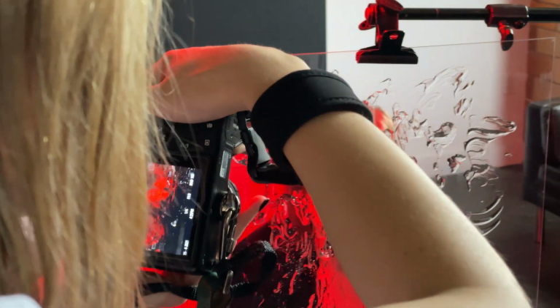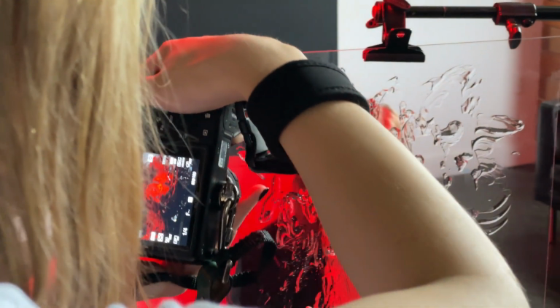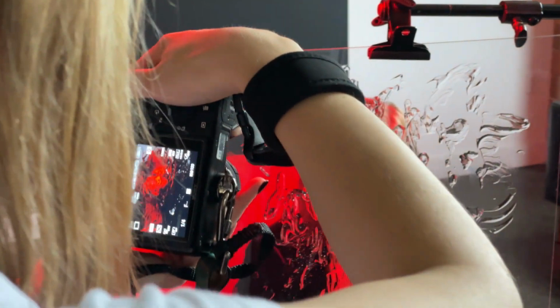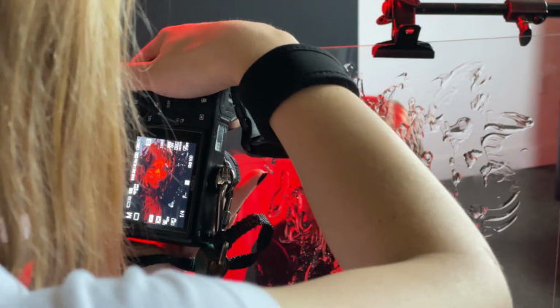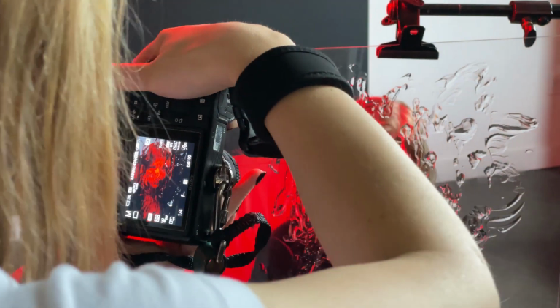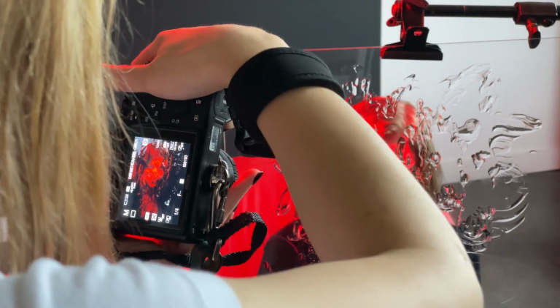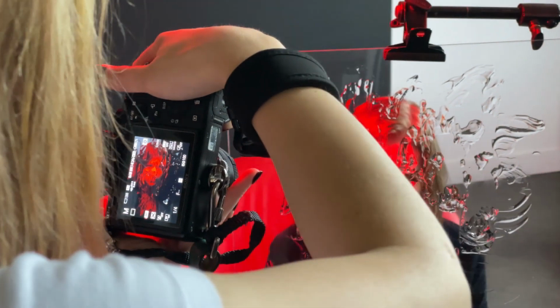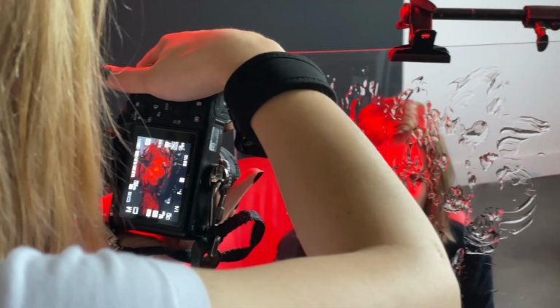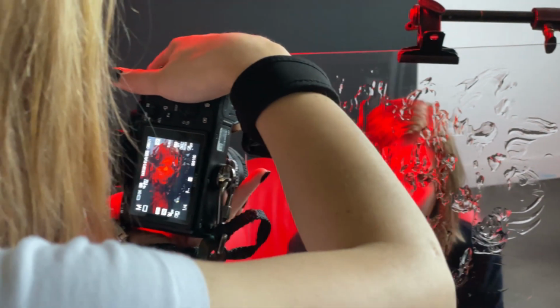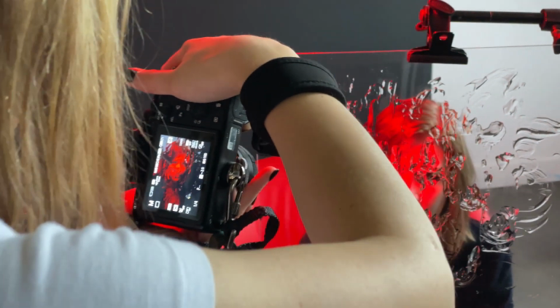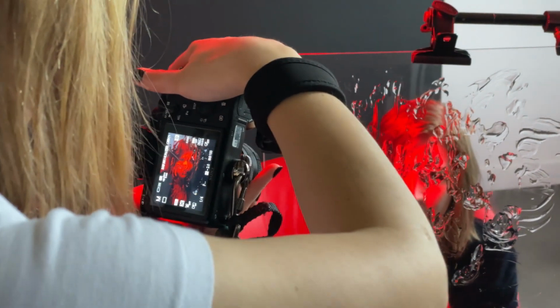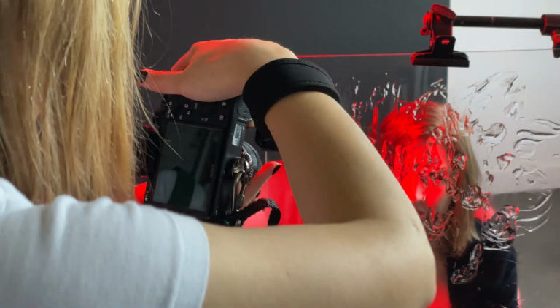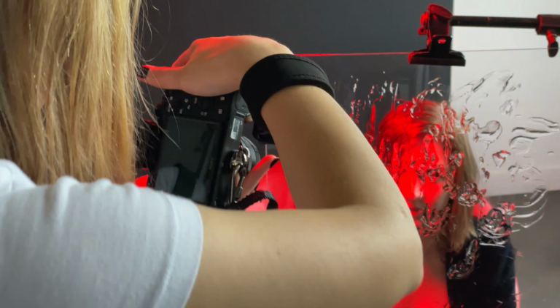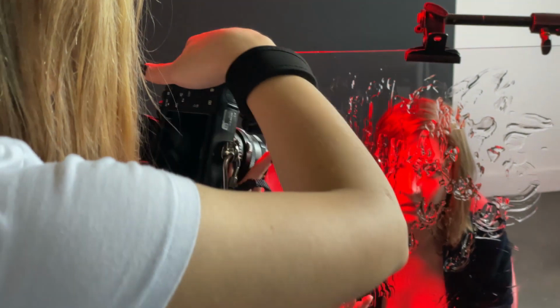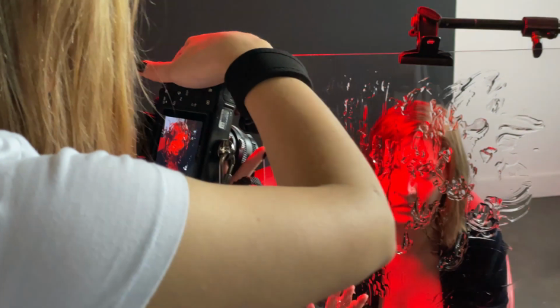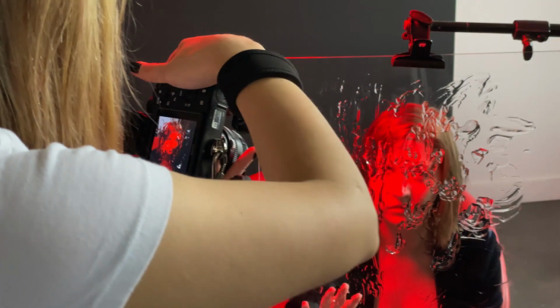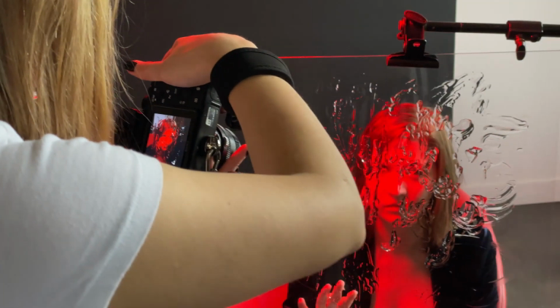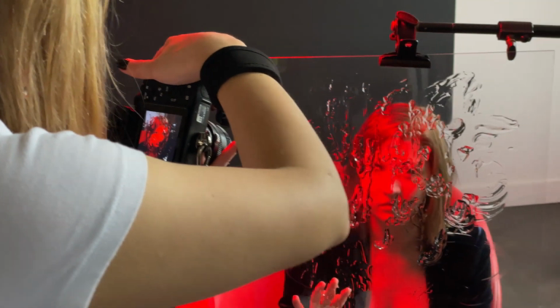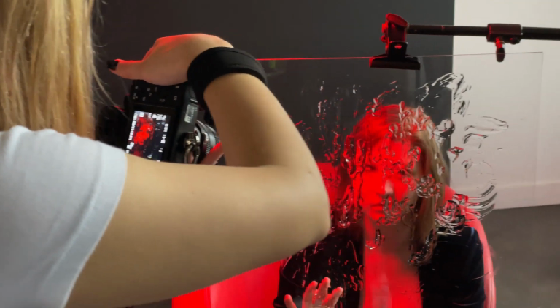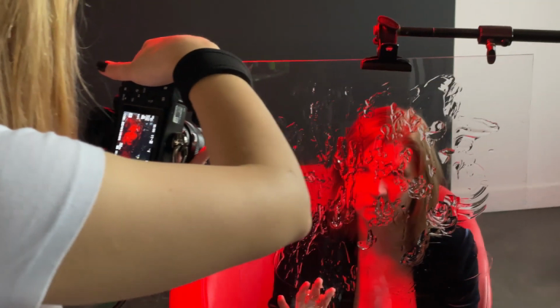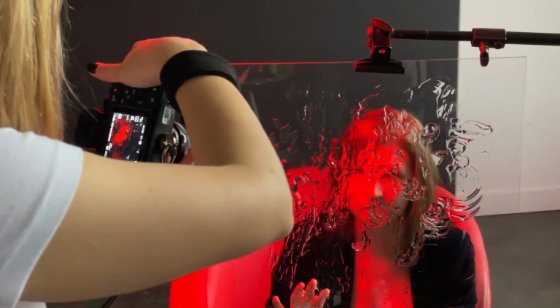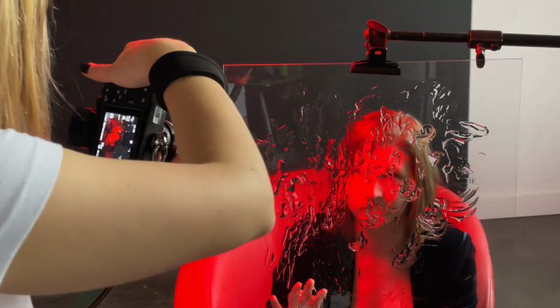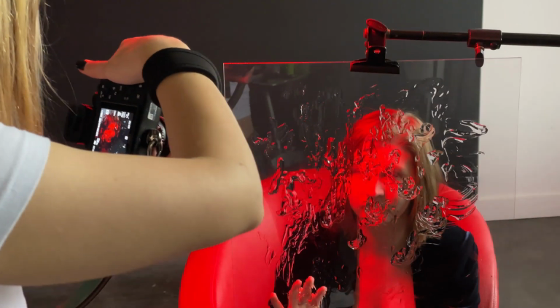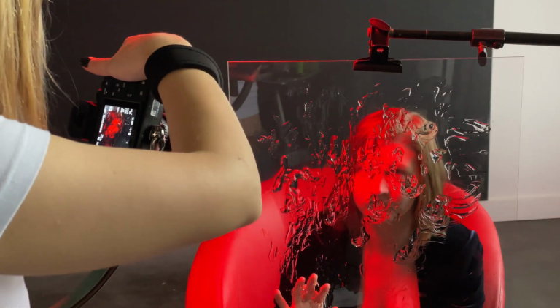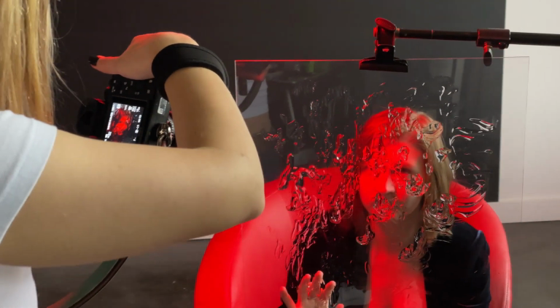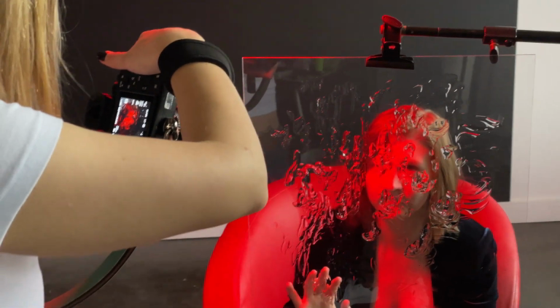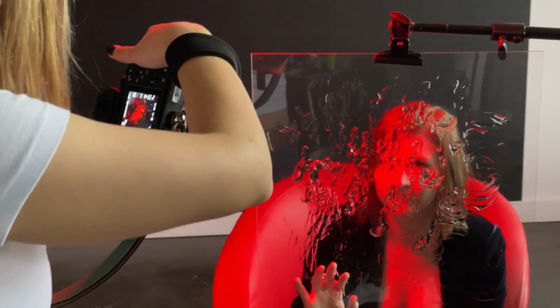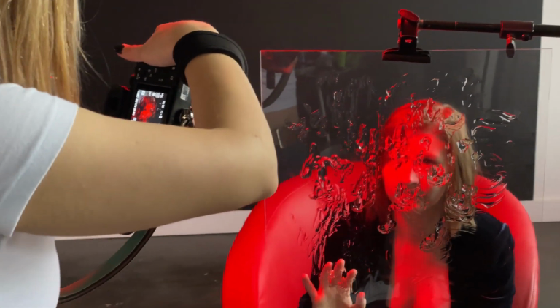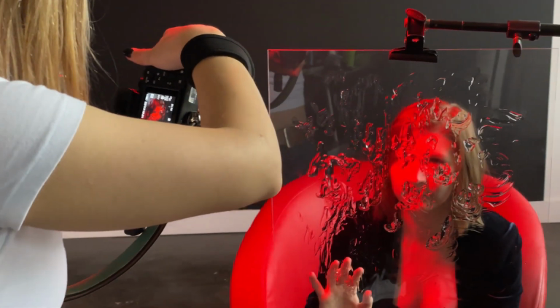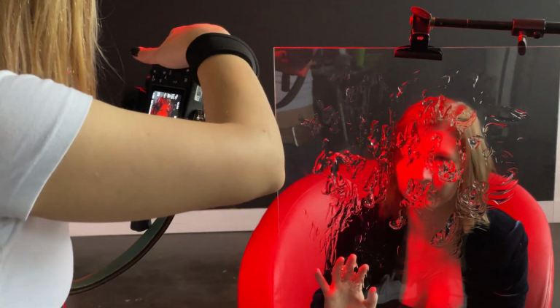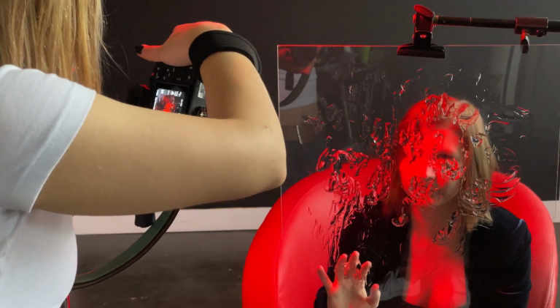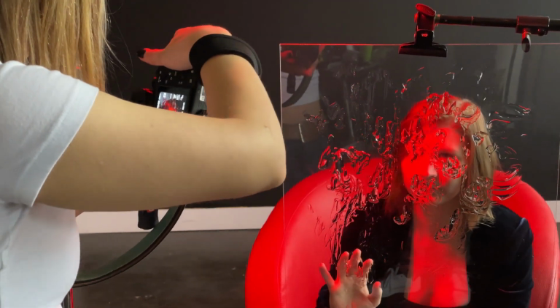At the end, I played with long exposure portraits and came up with some abstract images.